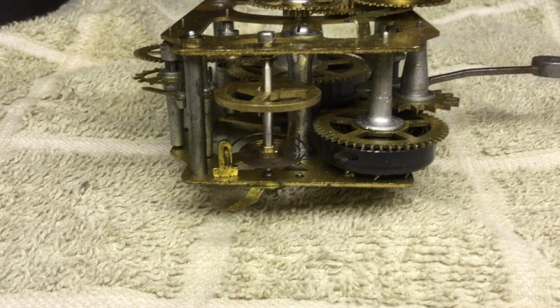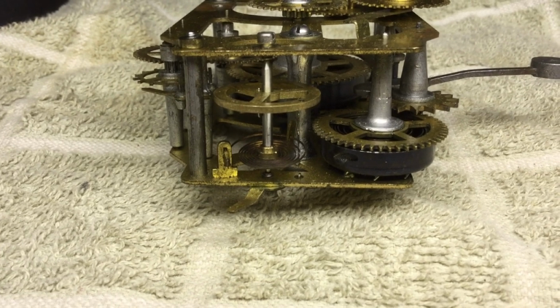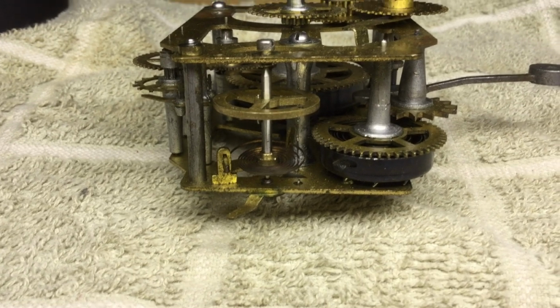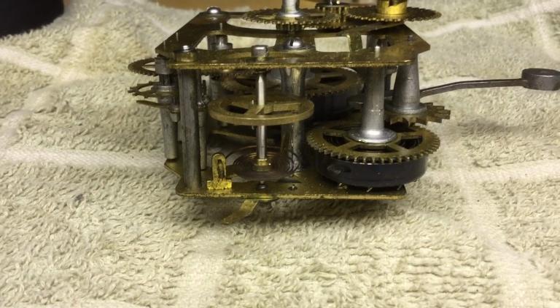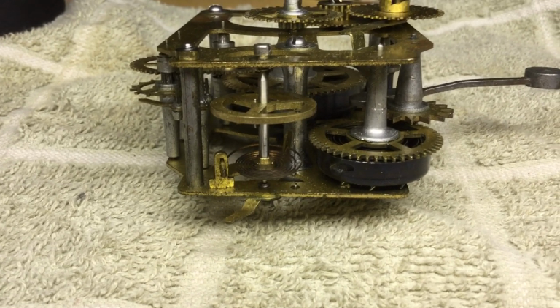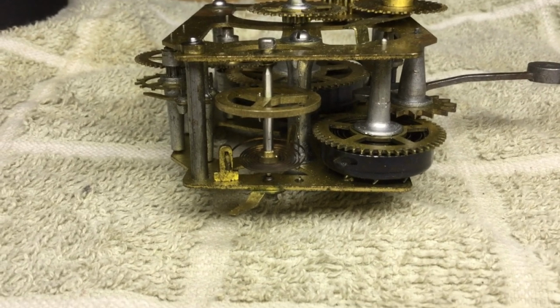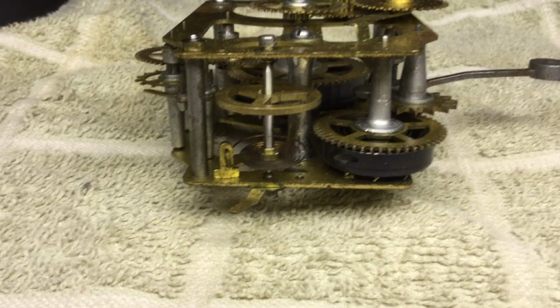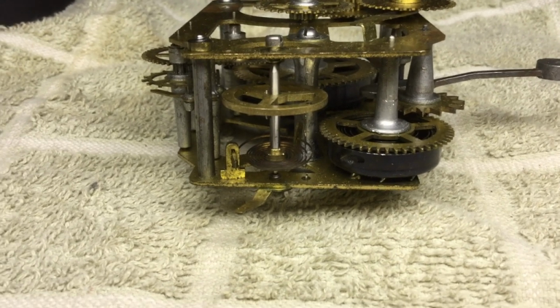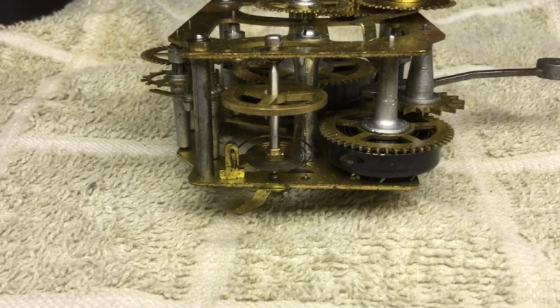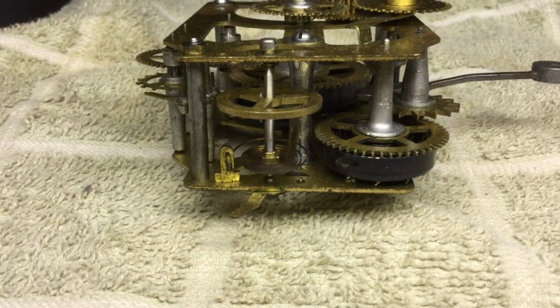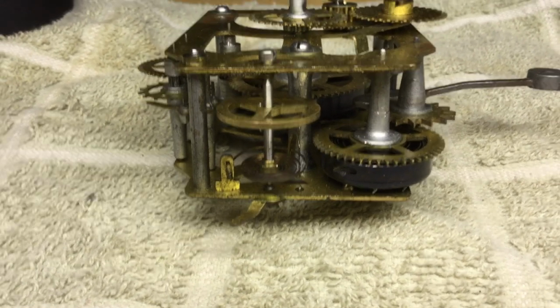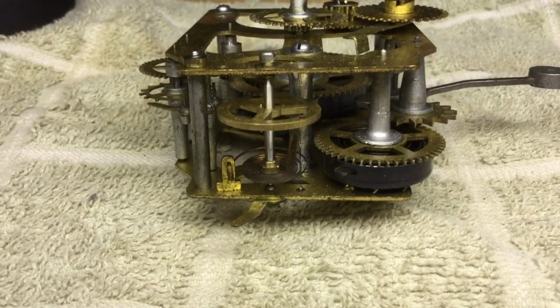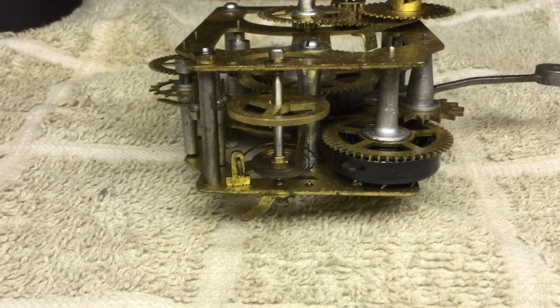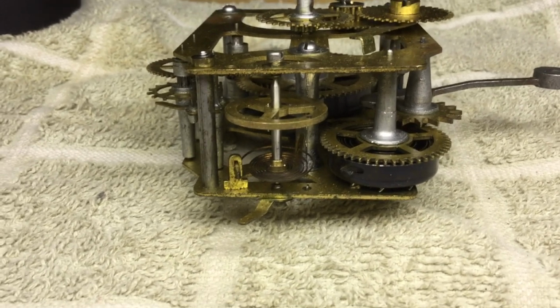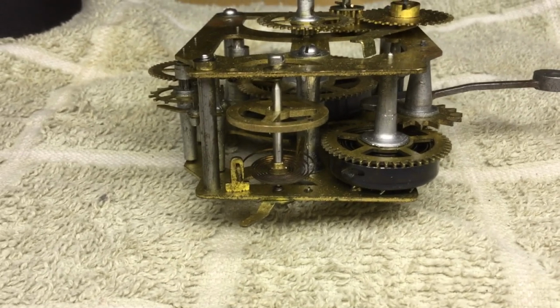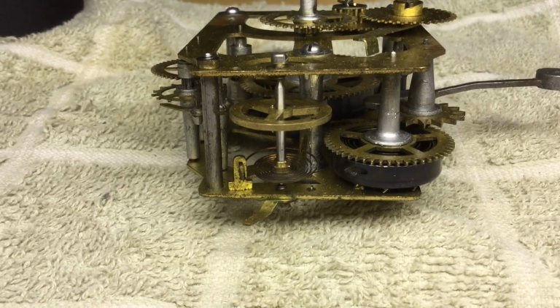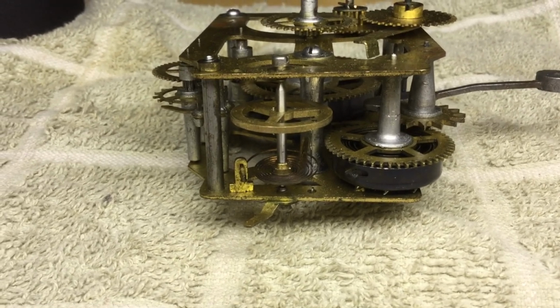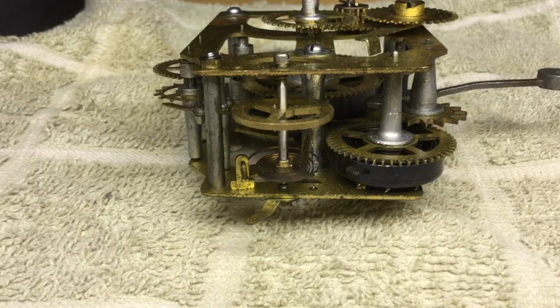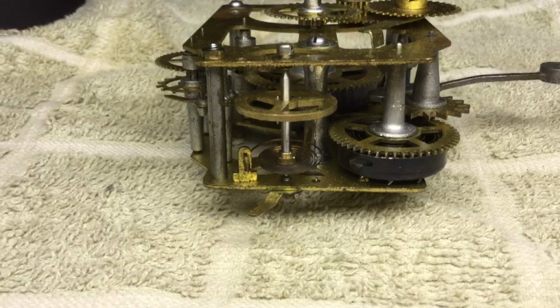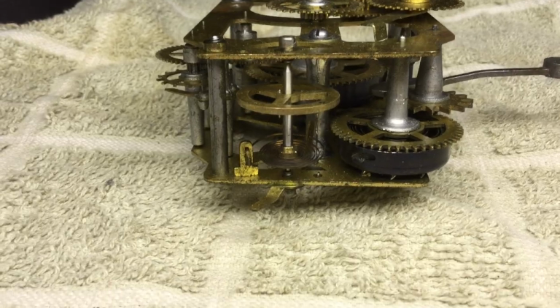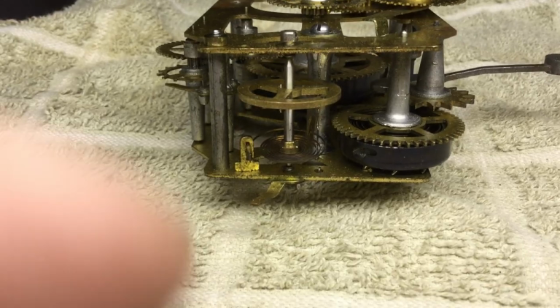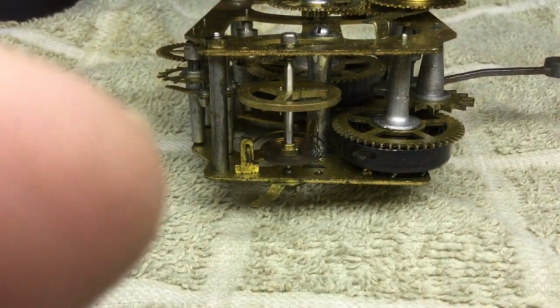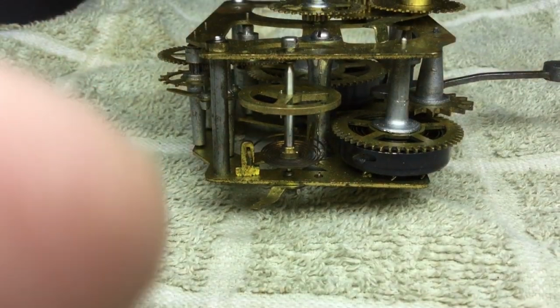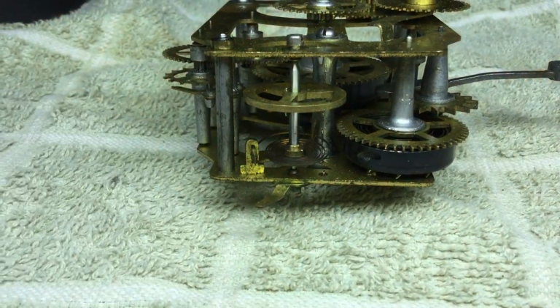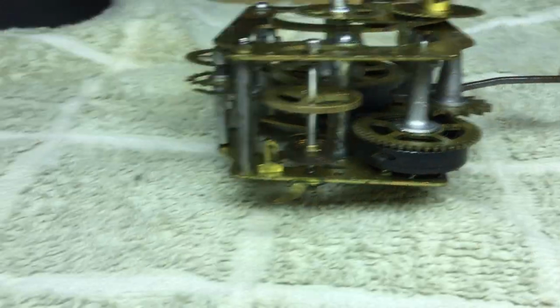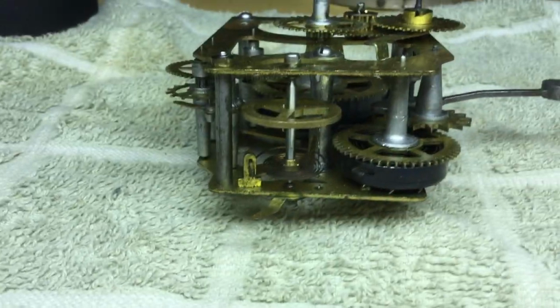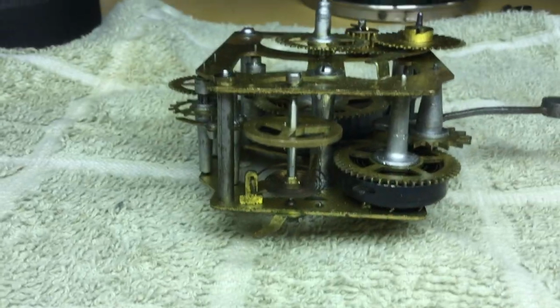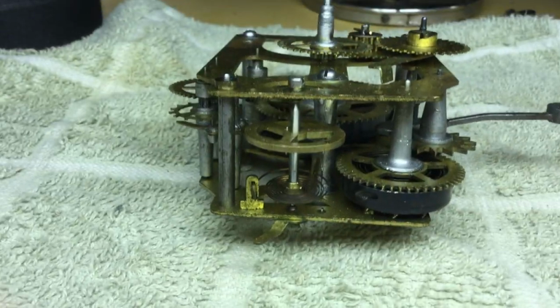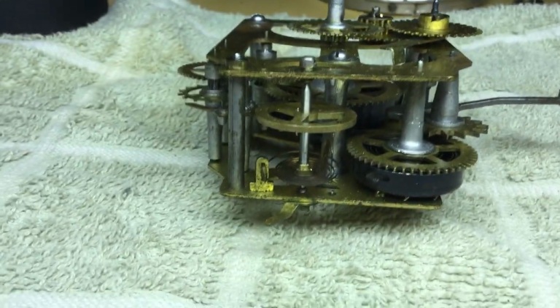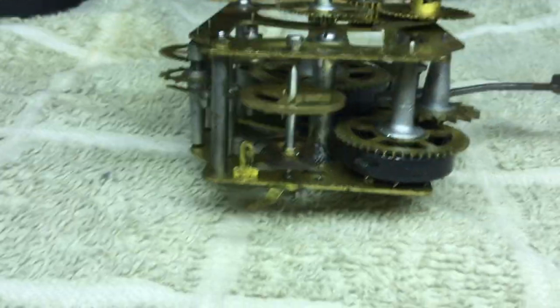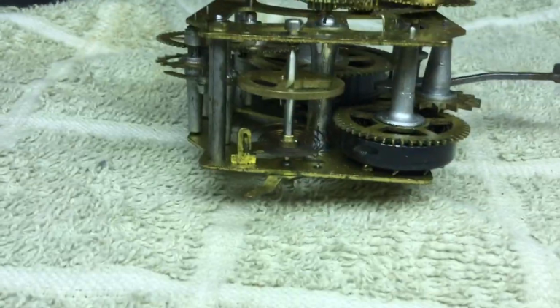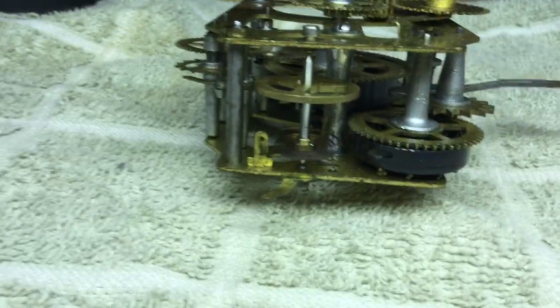Today's video is going to be on a Westclox clock and we're going to talk about installing and removing the balance wheel.